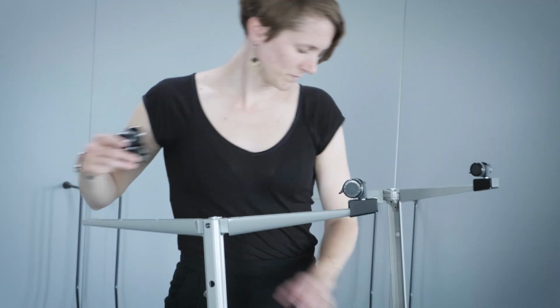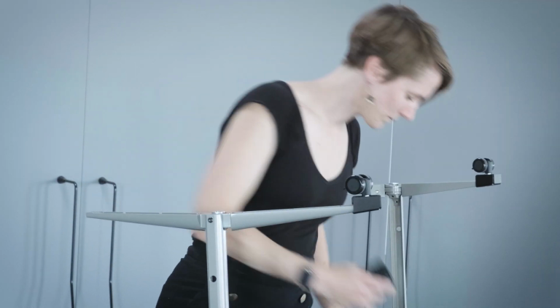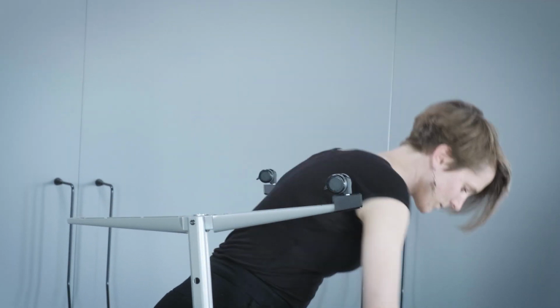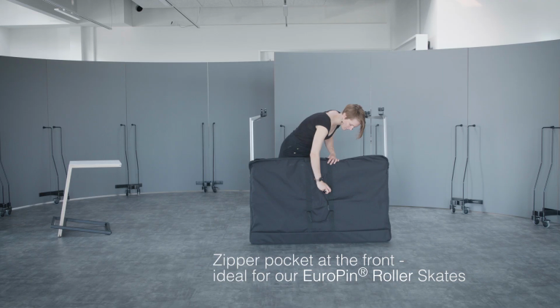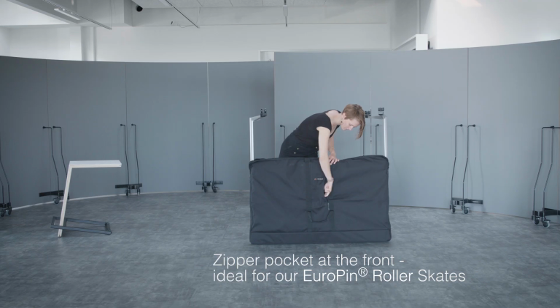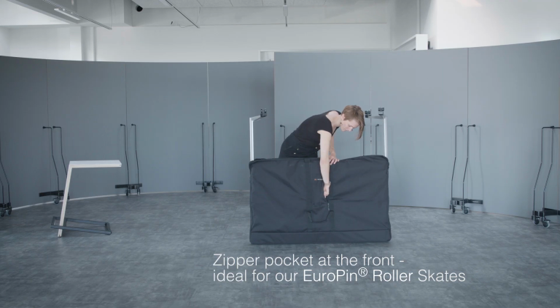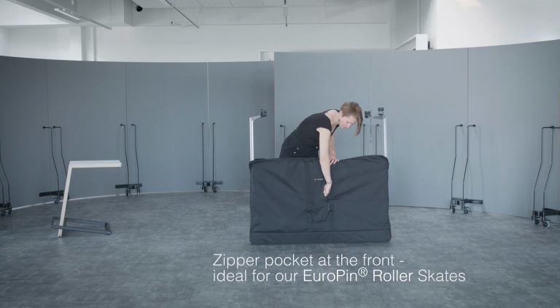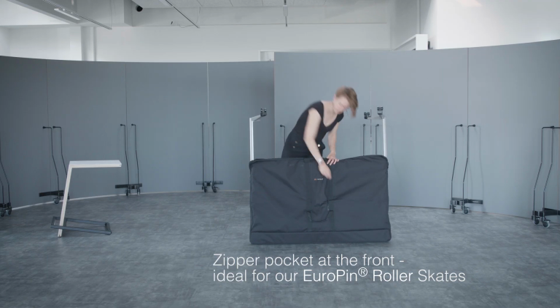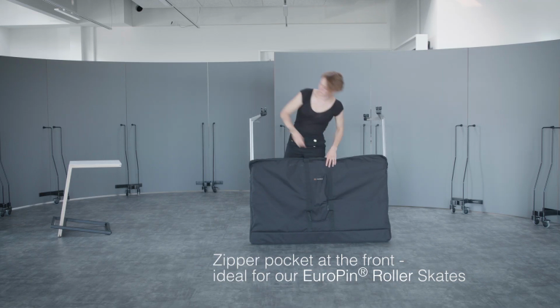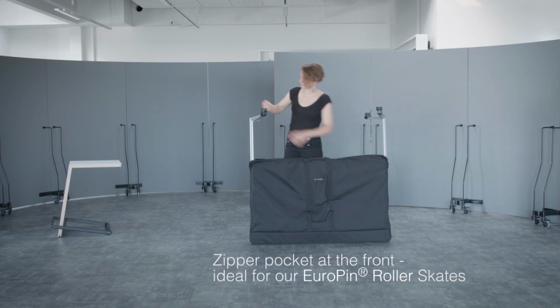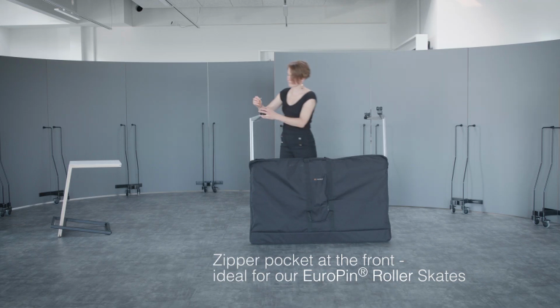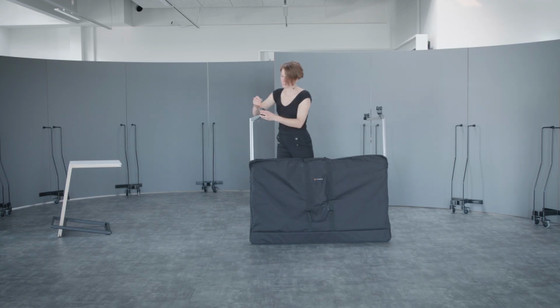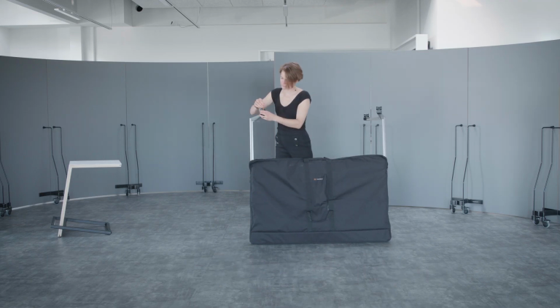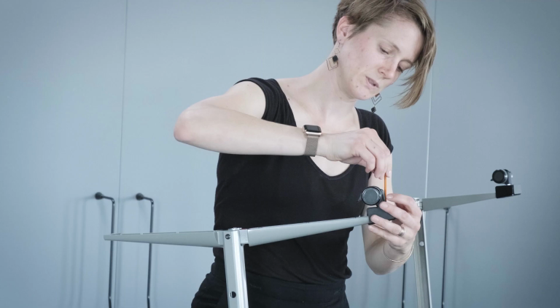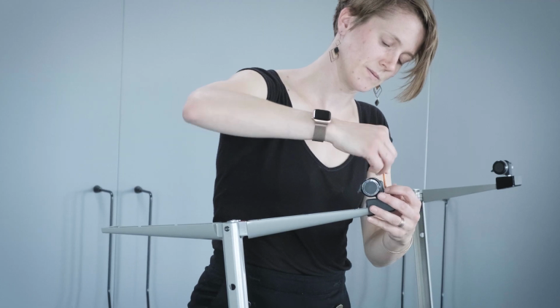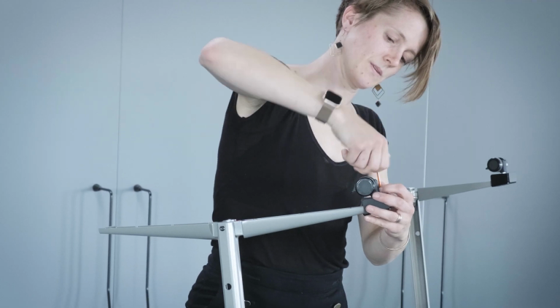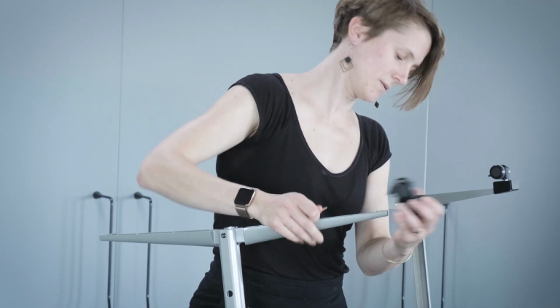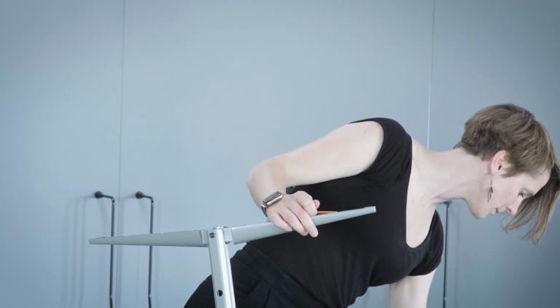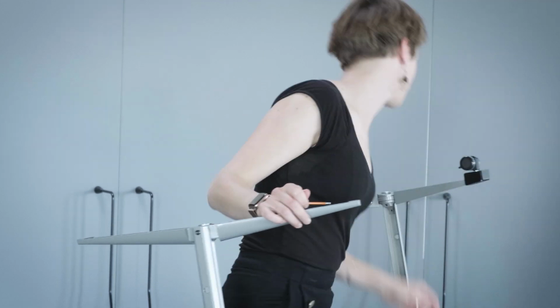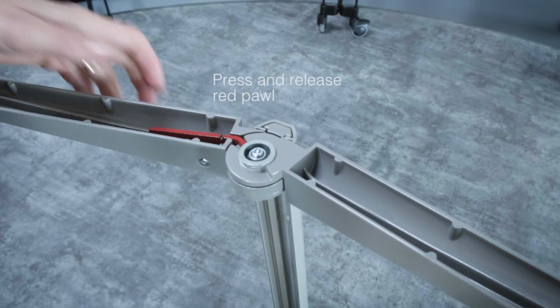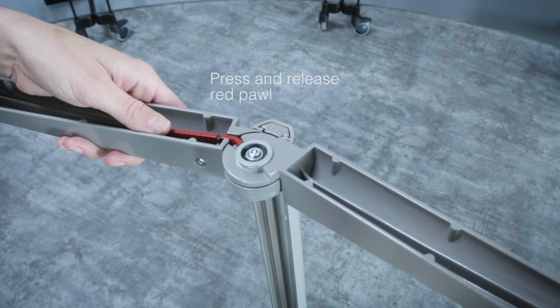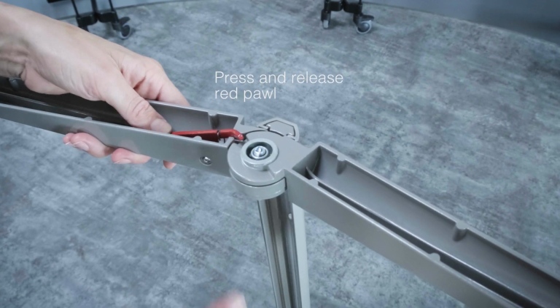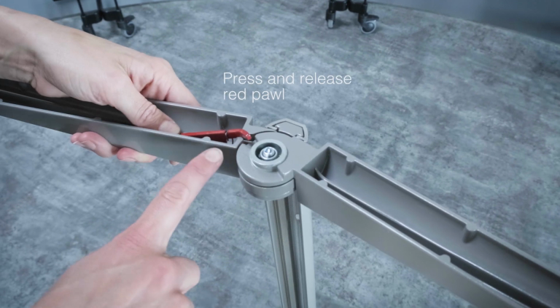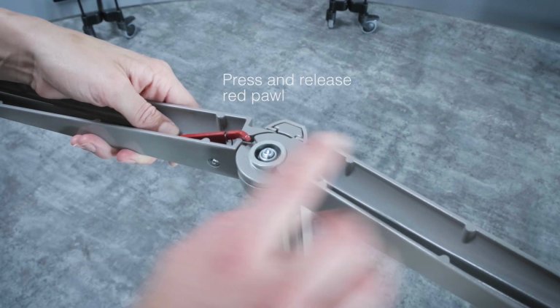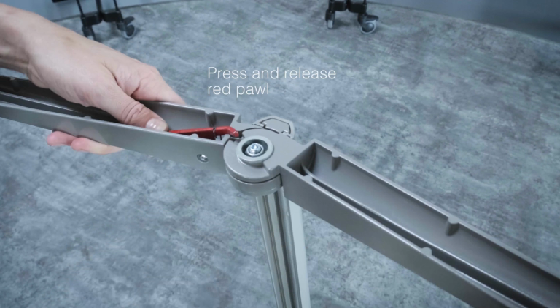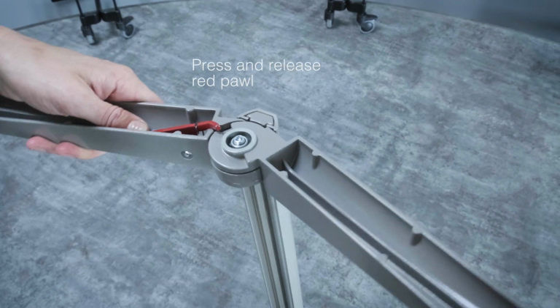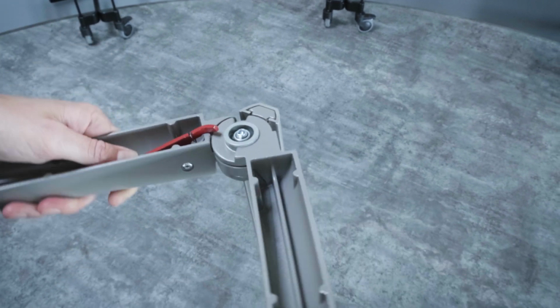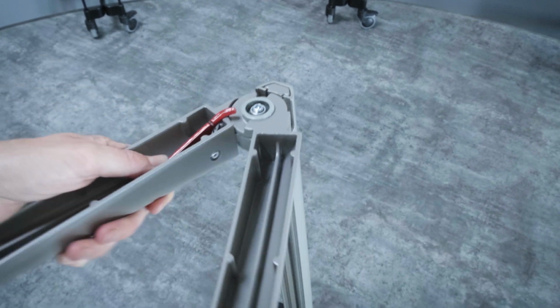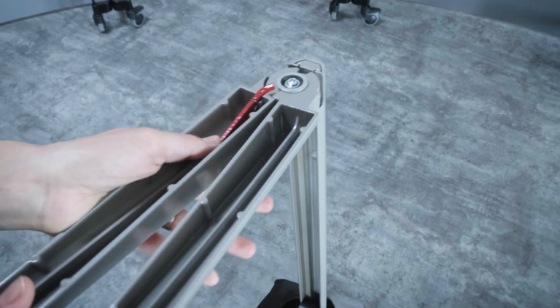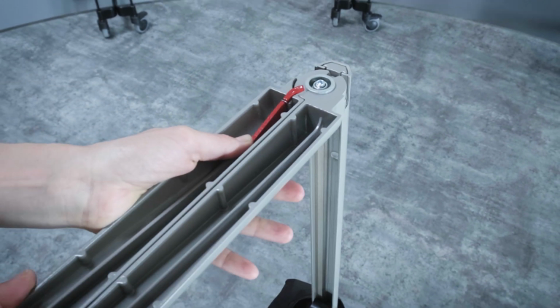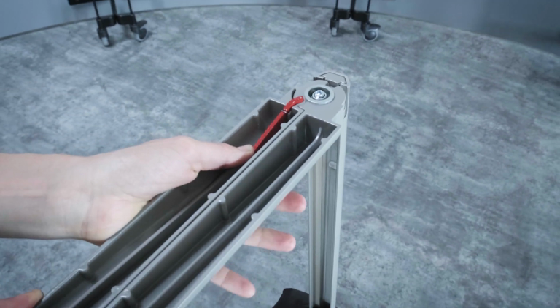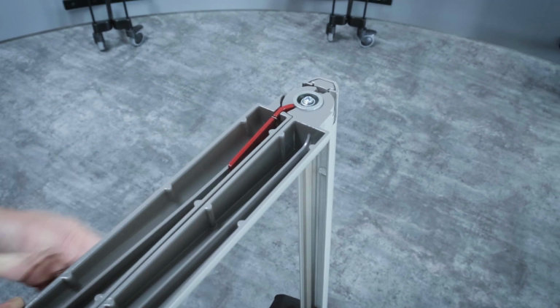Let's start! Et voila! Now look how simple it is to put your cat — I mean foldable pinboard — back into its bag!